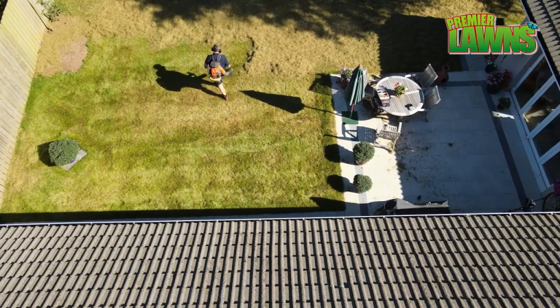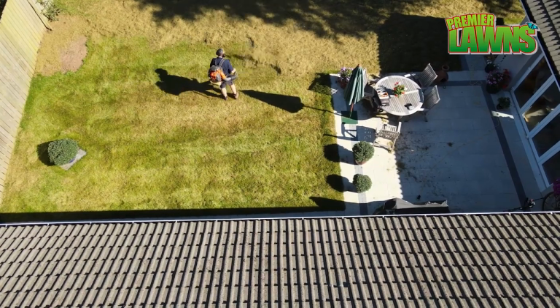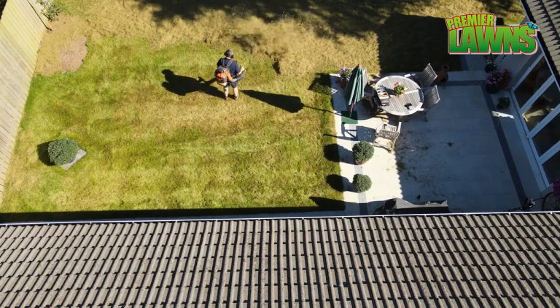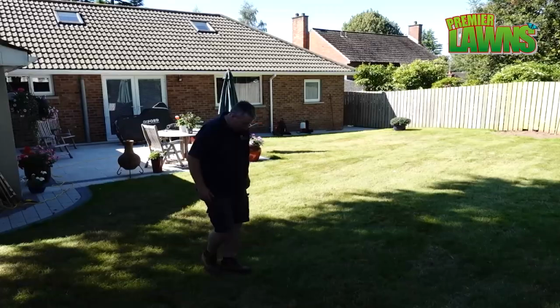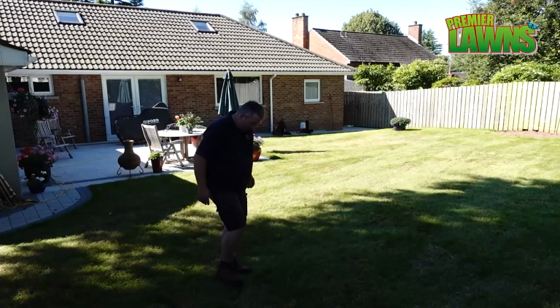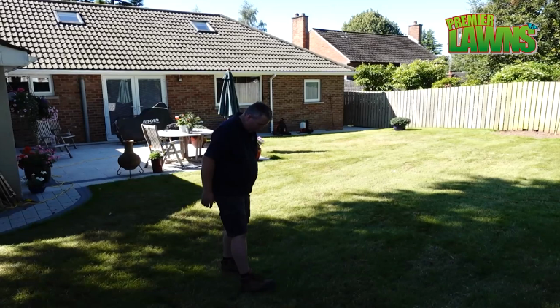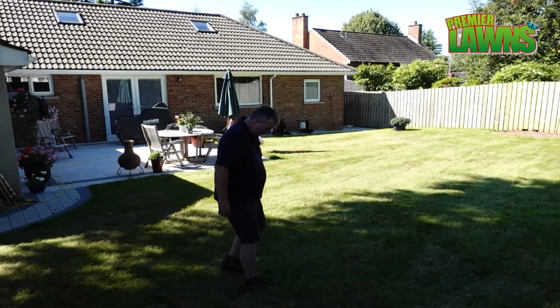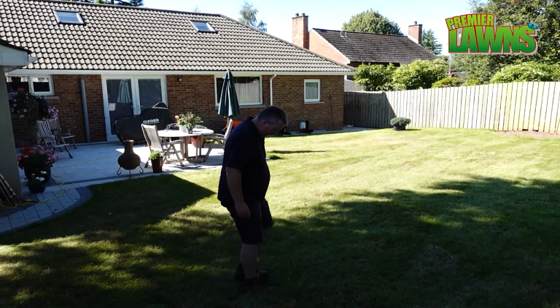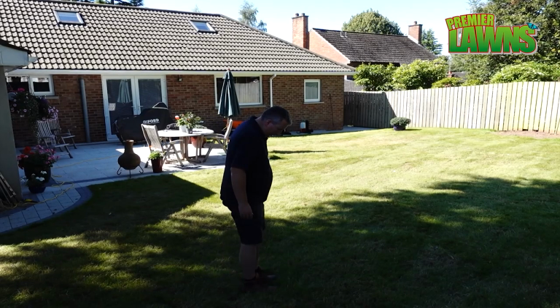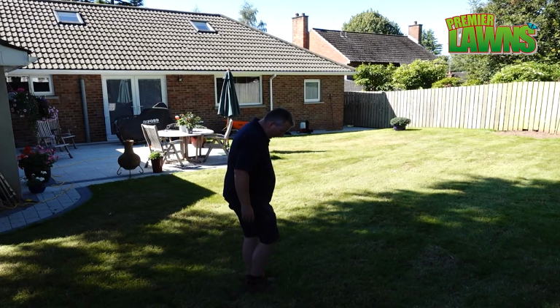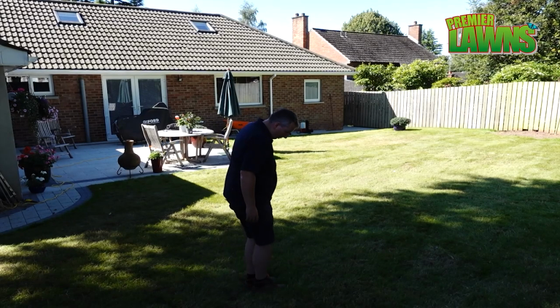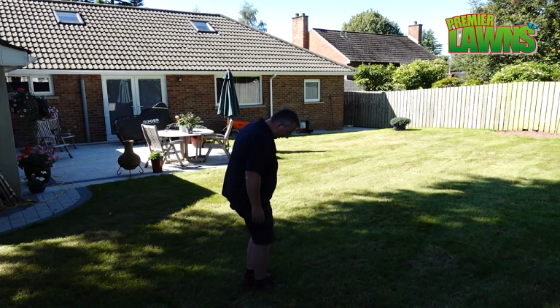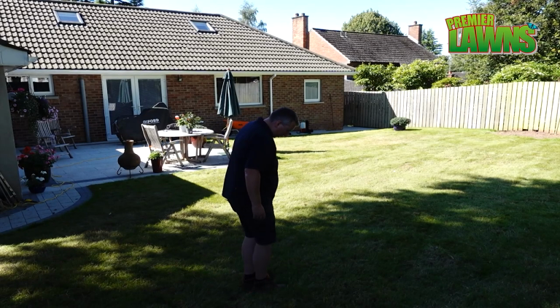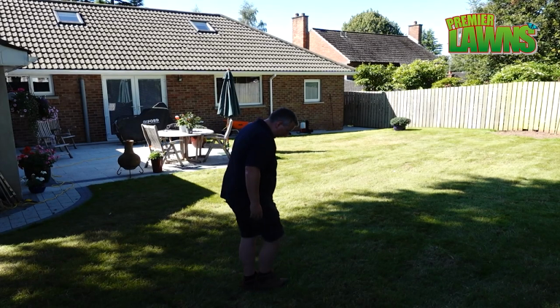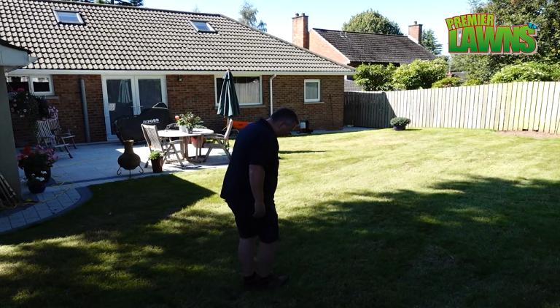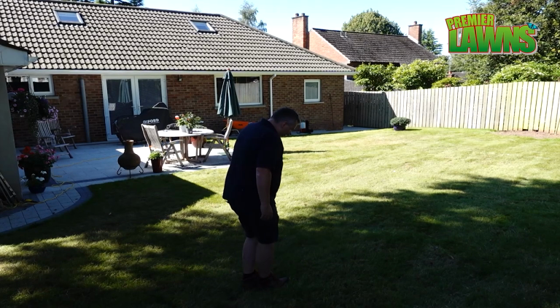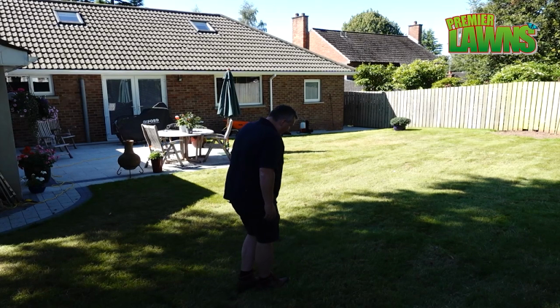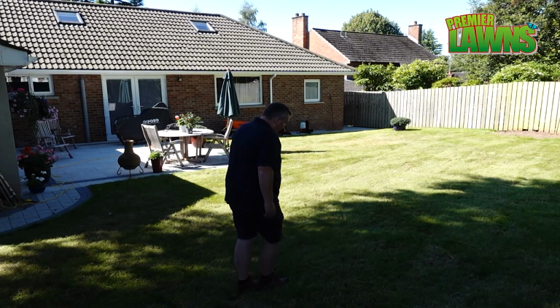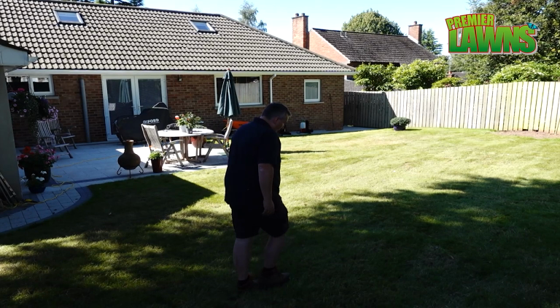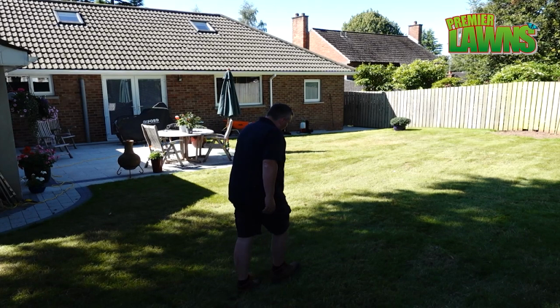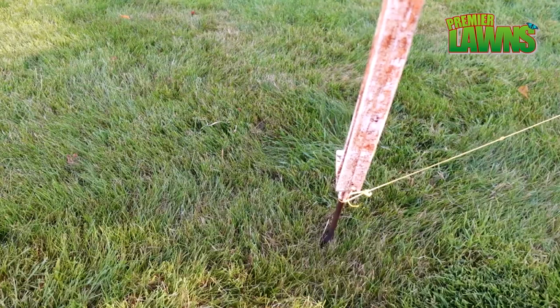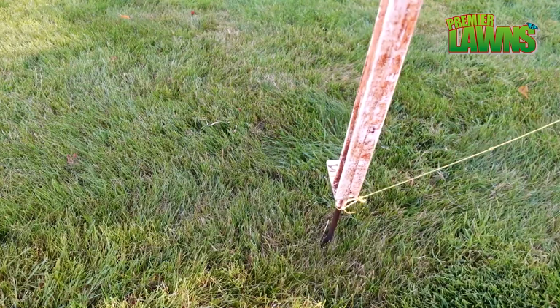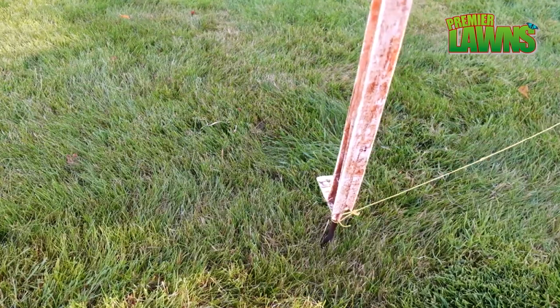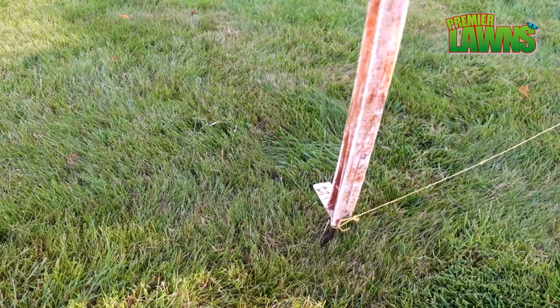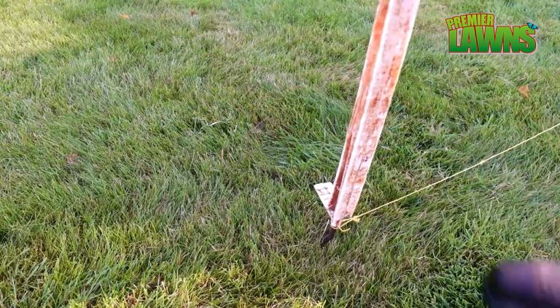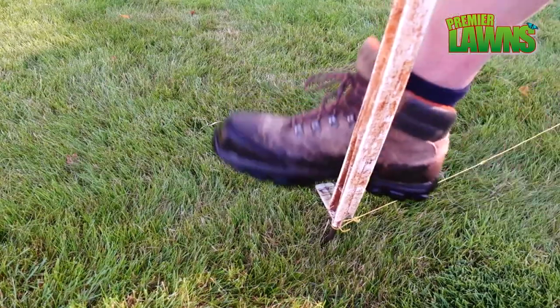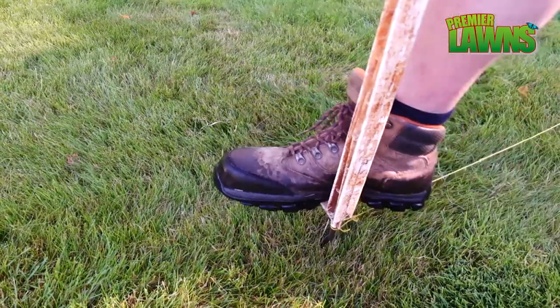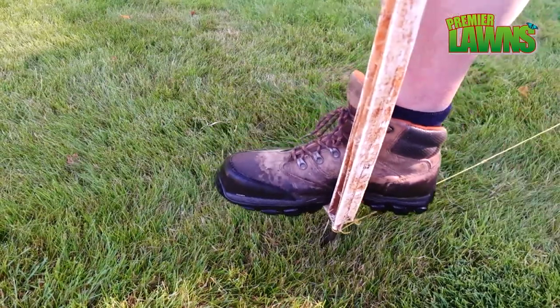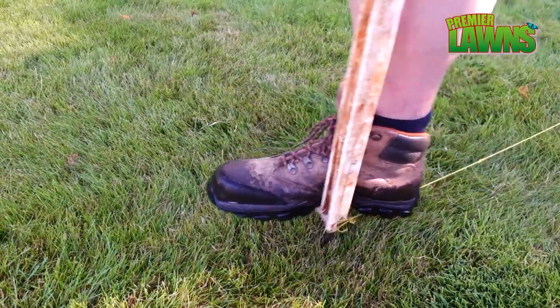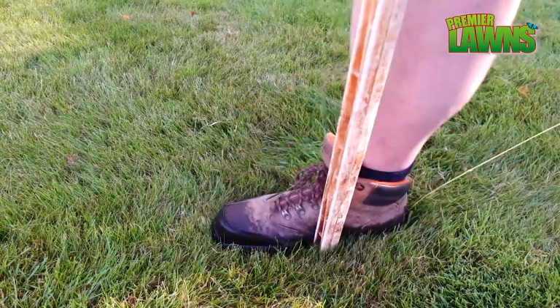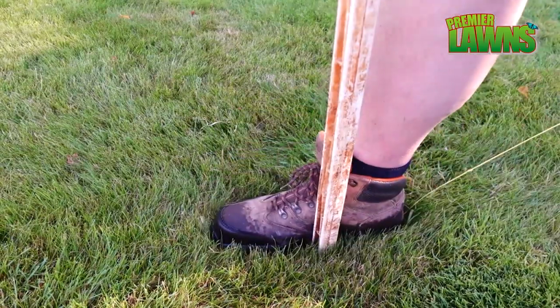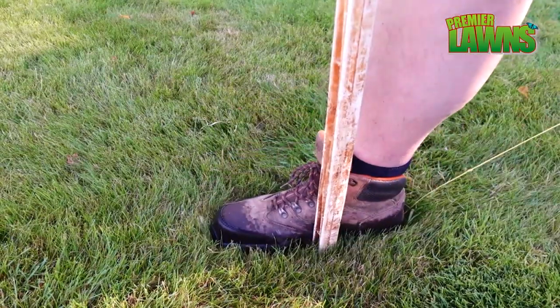To show you the lumps and the bumps in this lawn, the easiest way is just with a line.